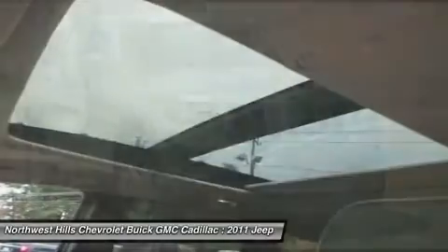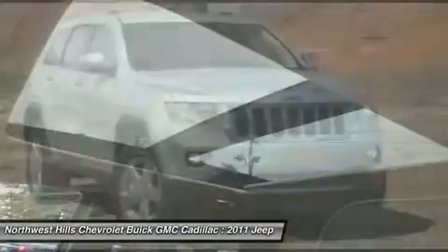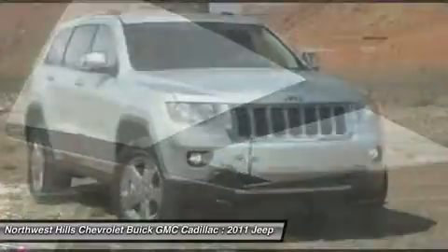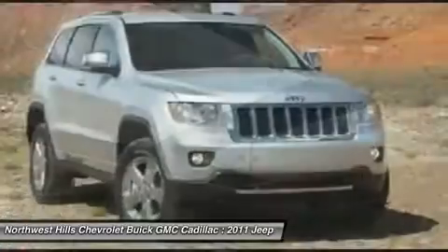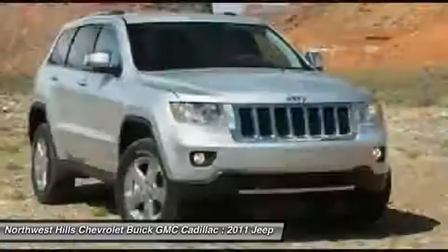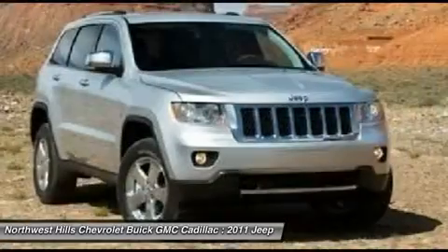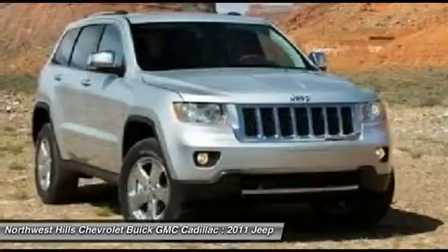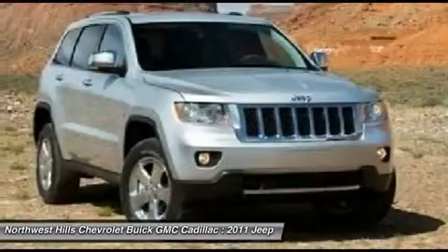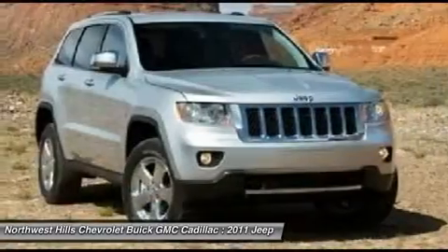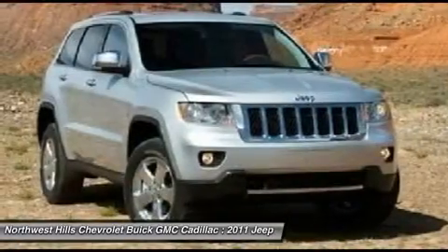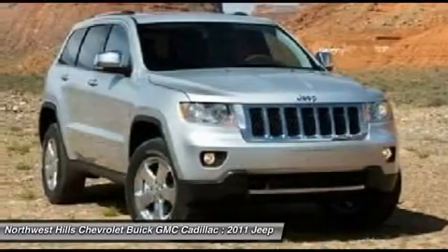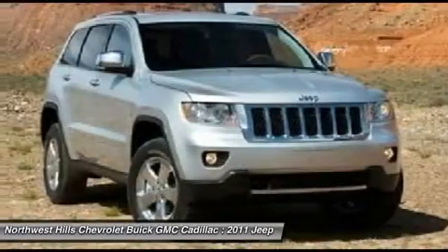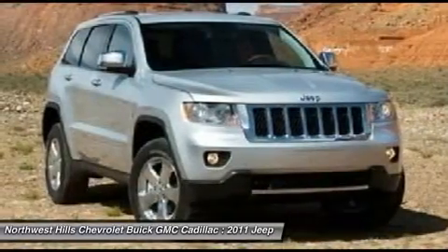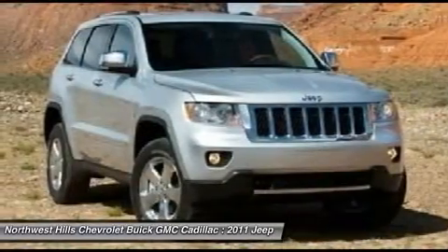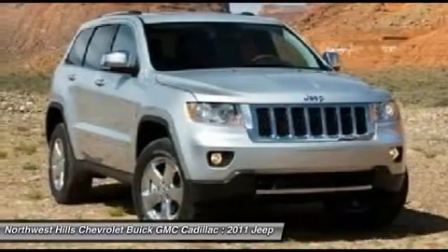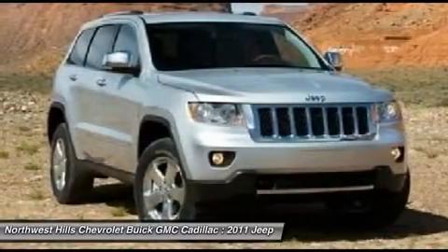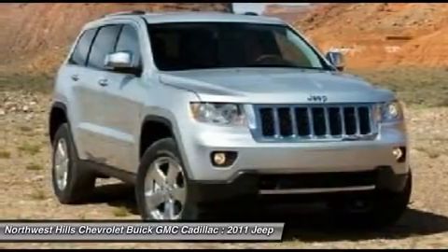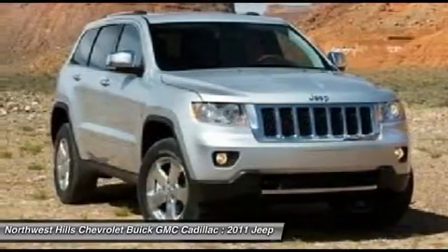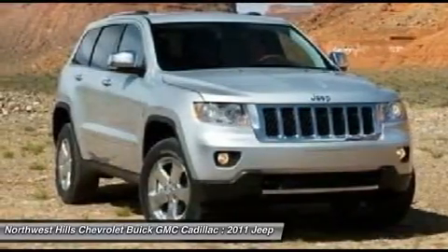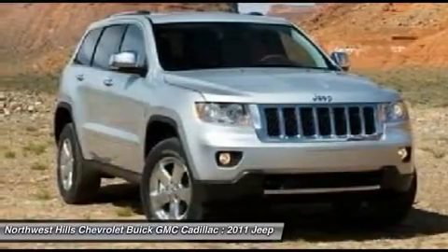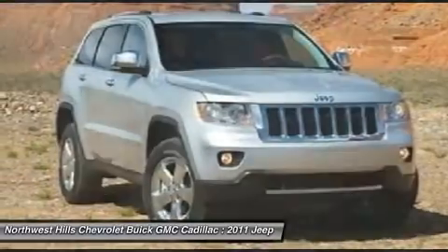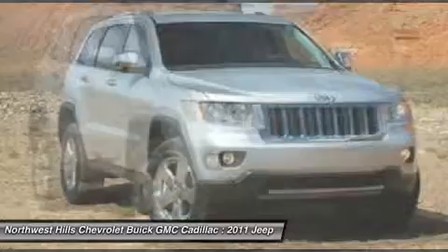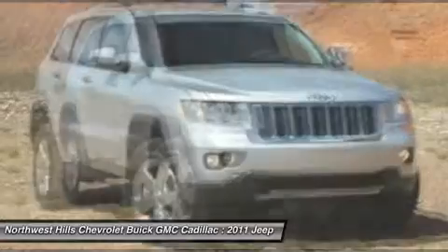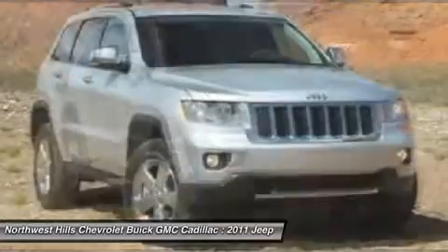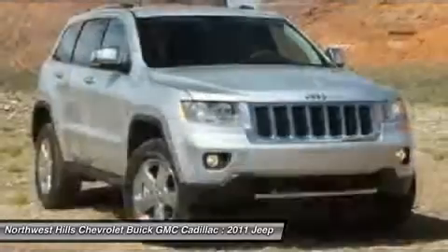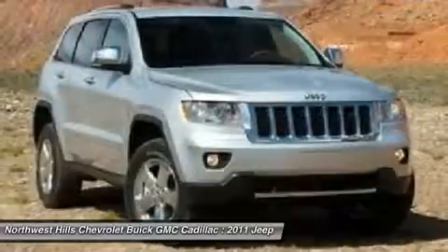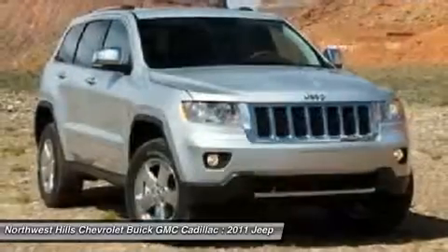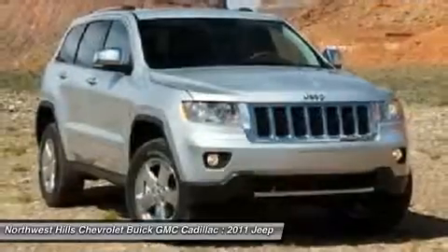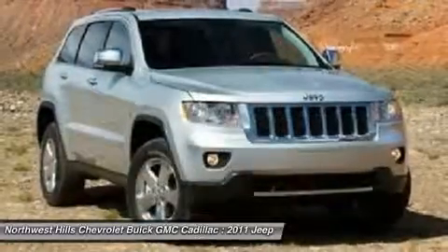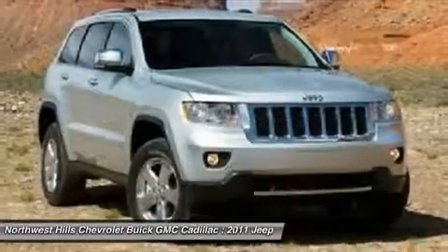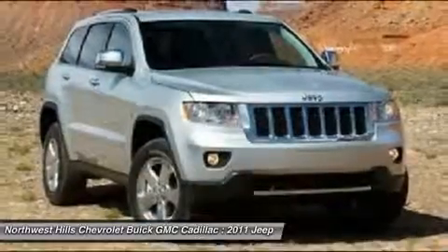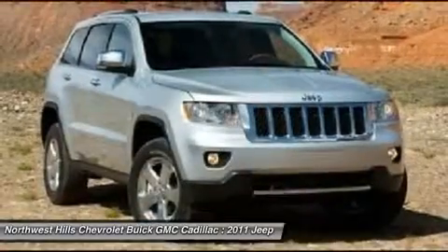AutoWeek Magazine calls the Grand Cherokee comfortable, luxurious, and a pleasure to drive.